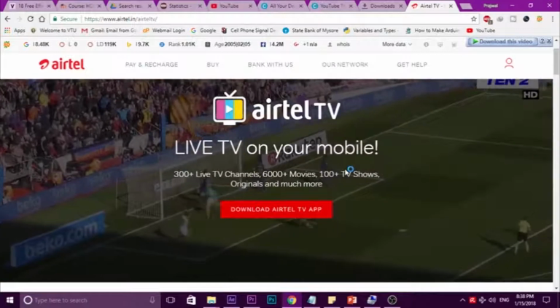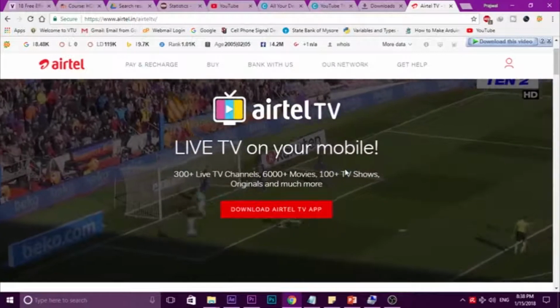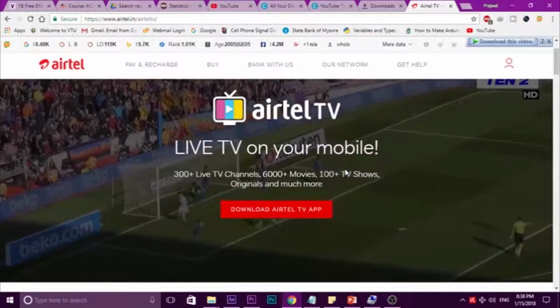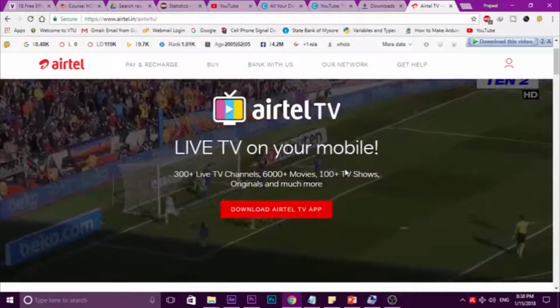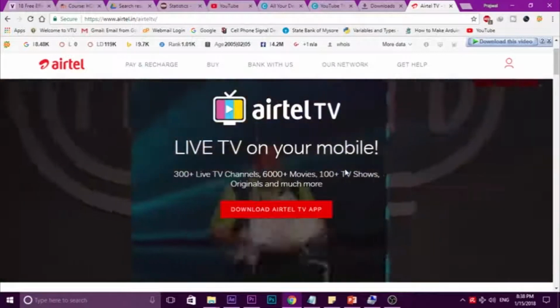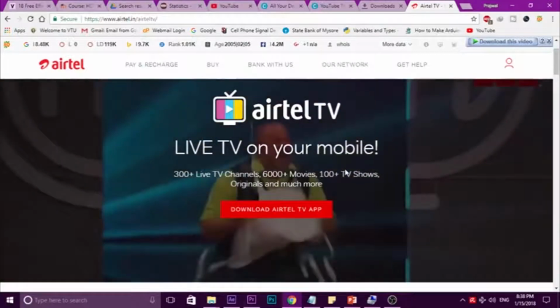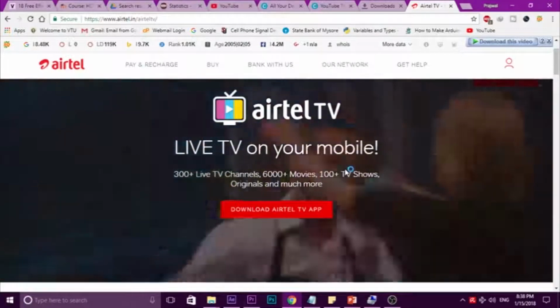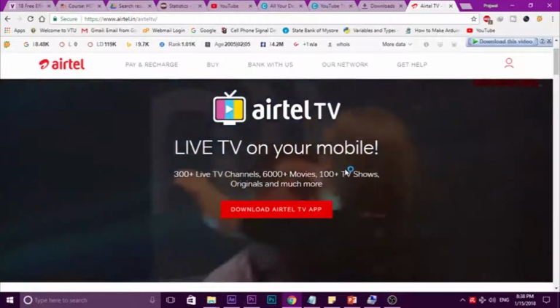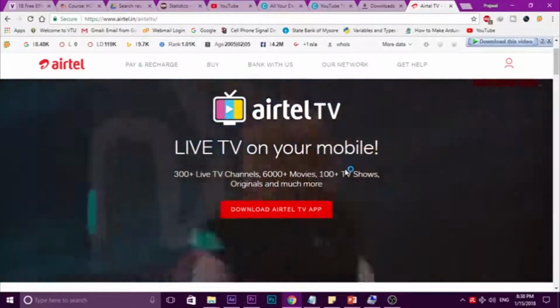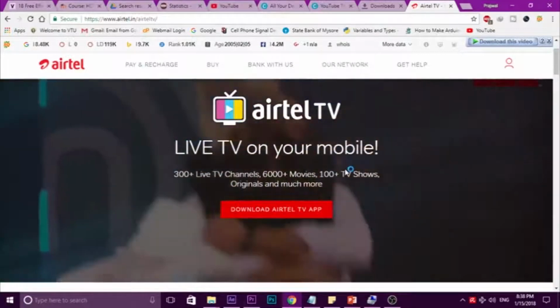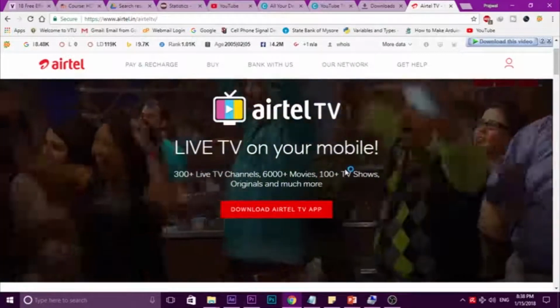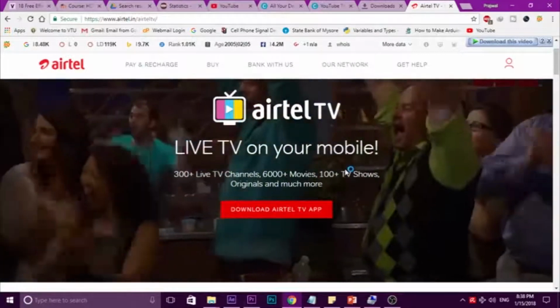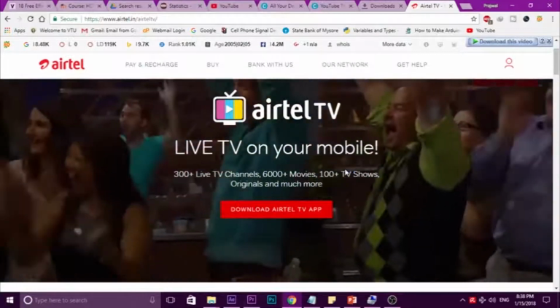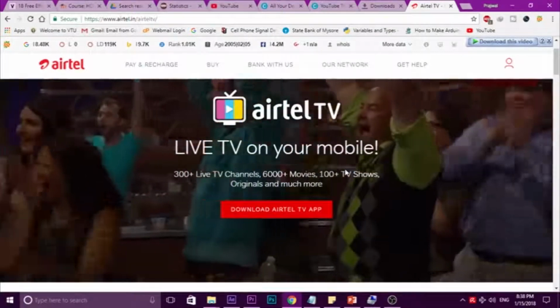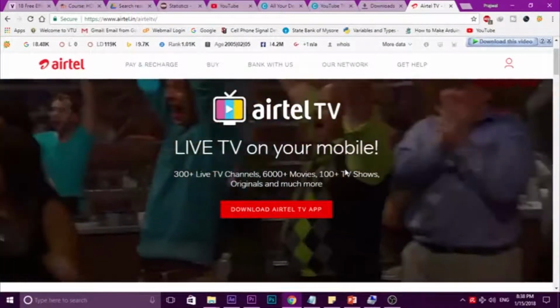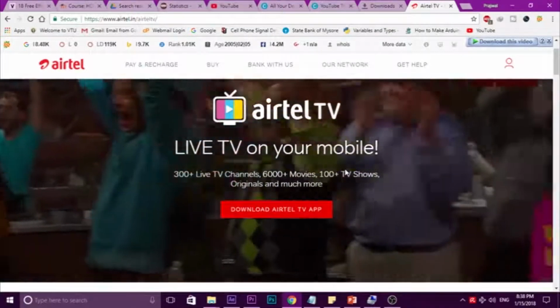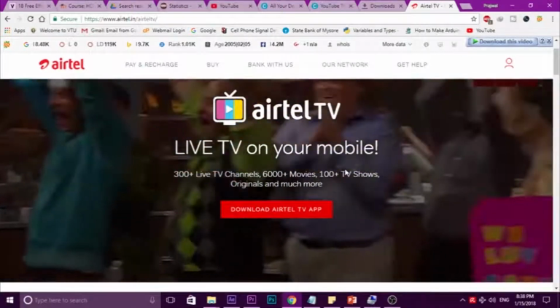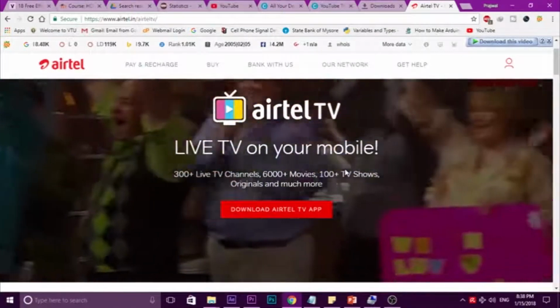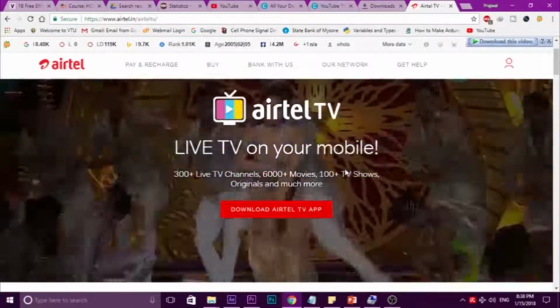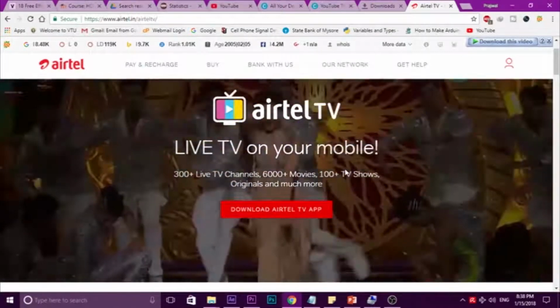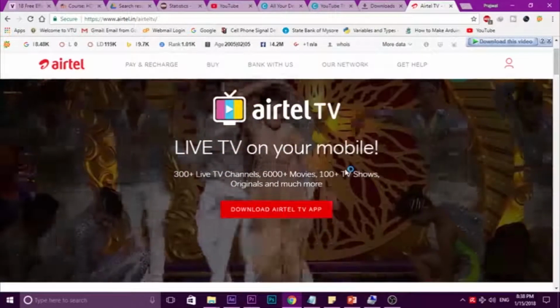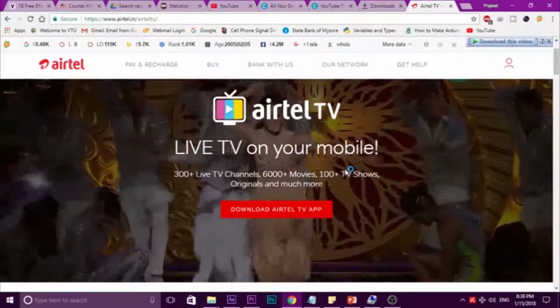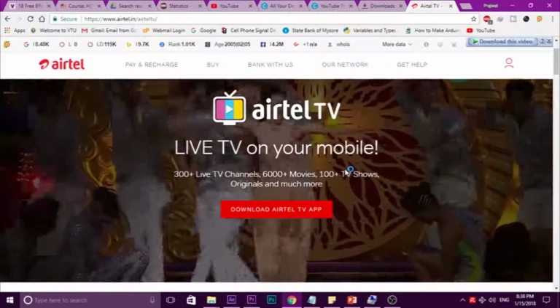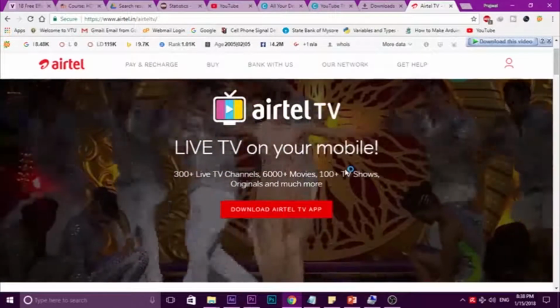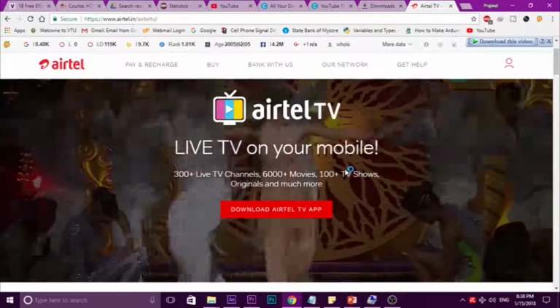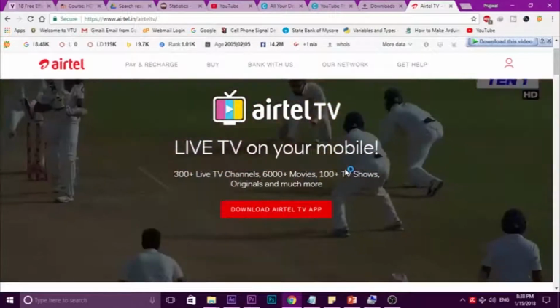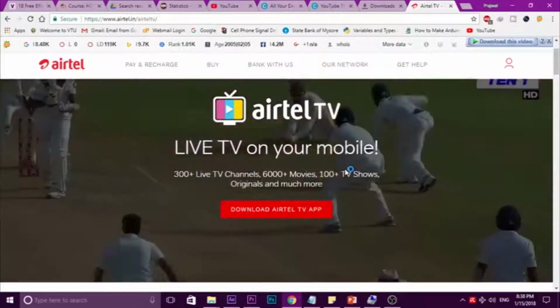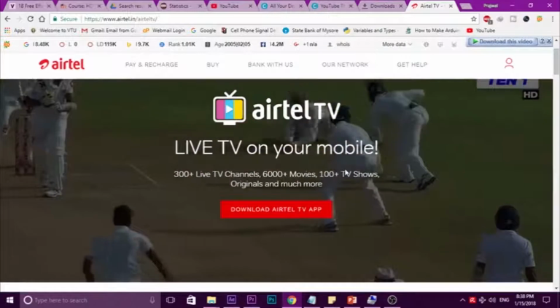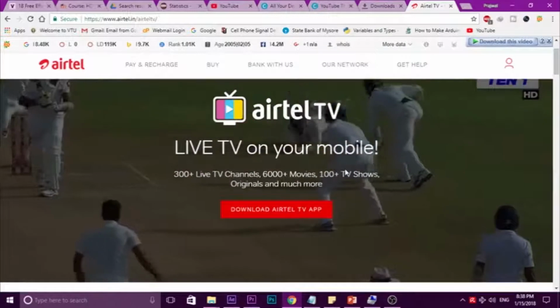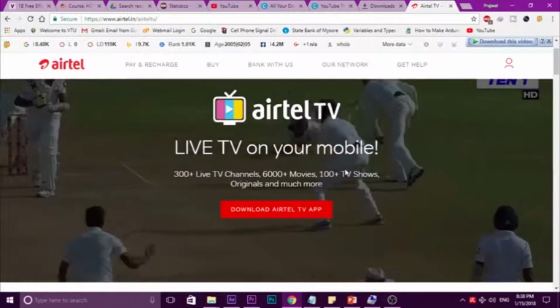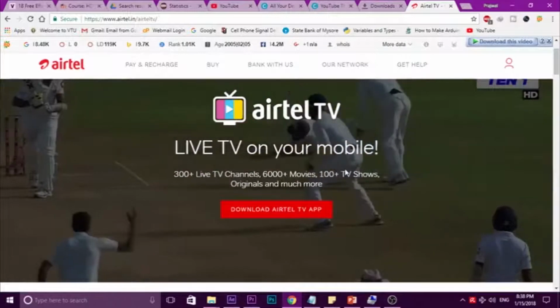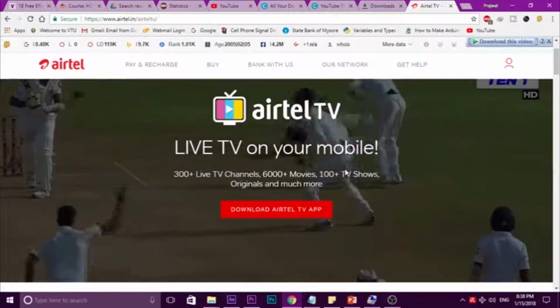After downloading, you have to register using an Airtel SIM only. You need to make sure that you have an Airtel SIM.